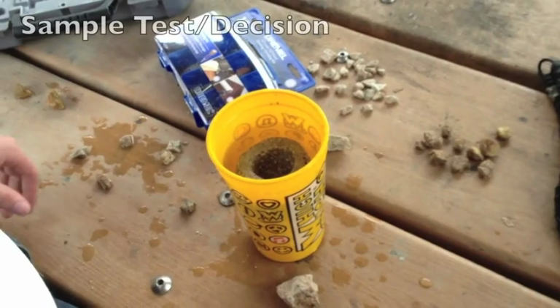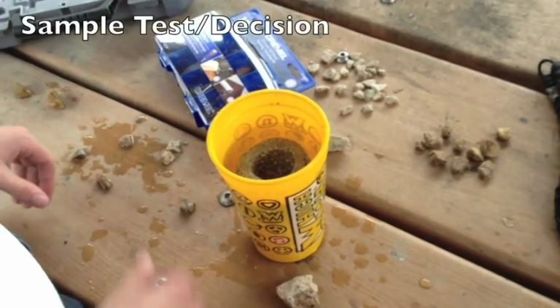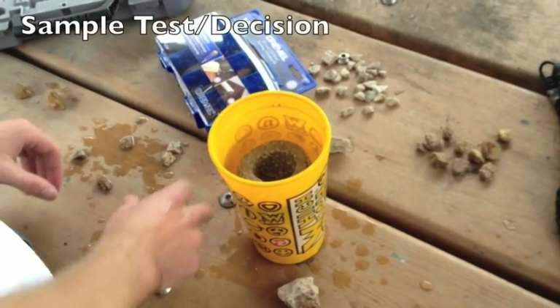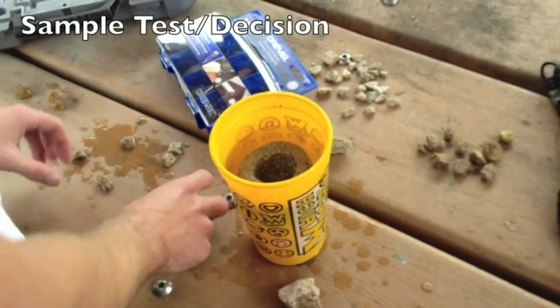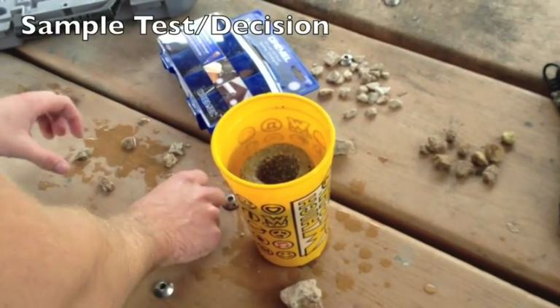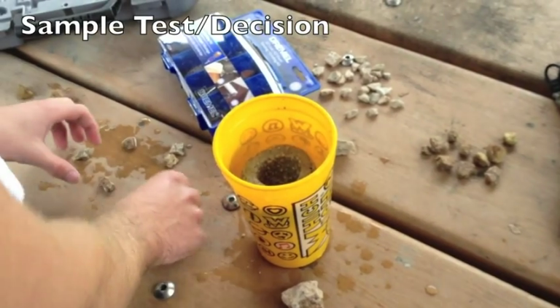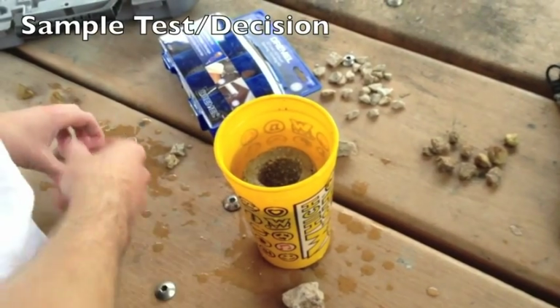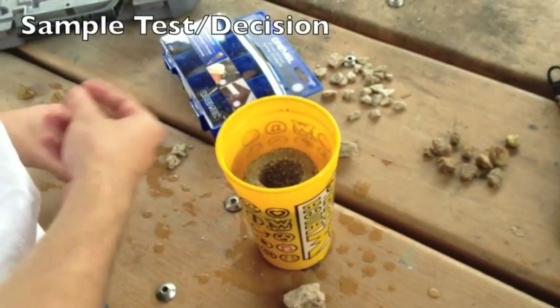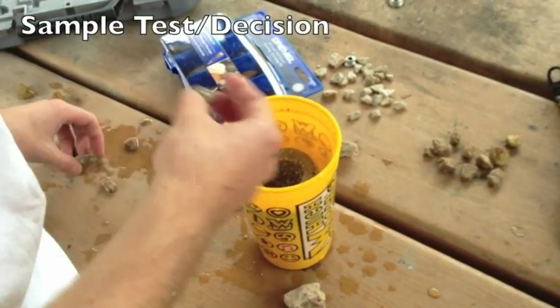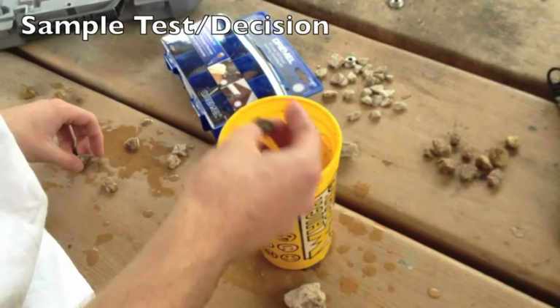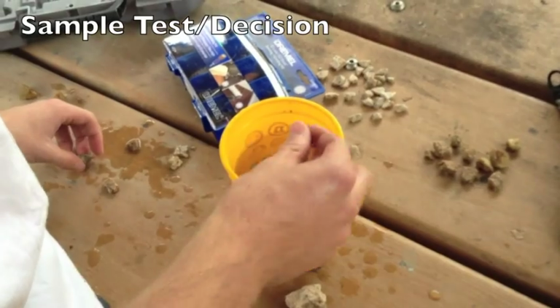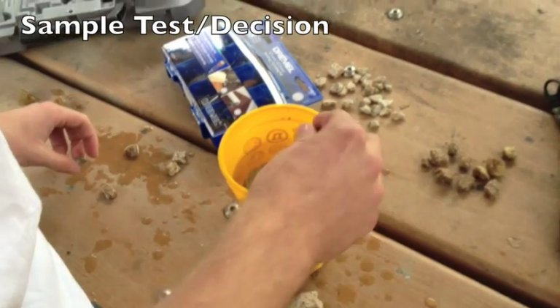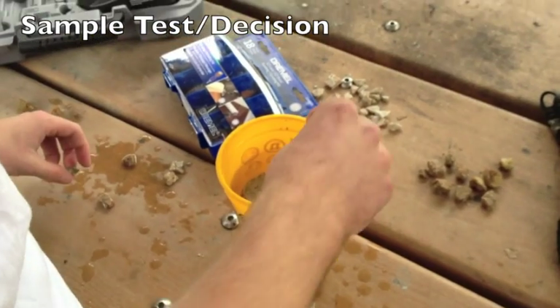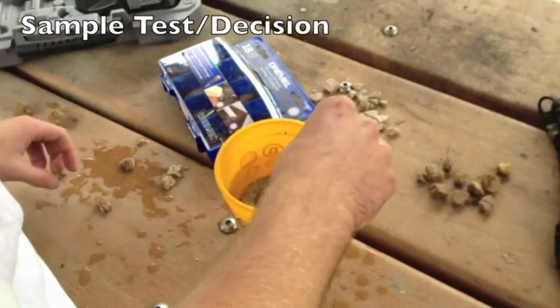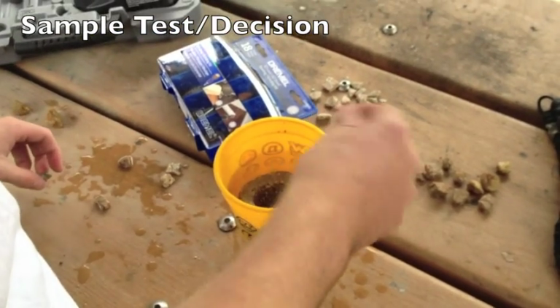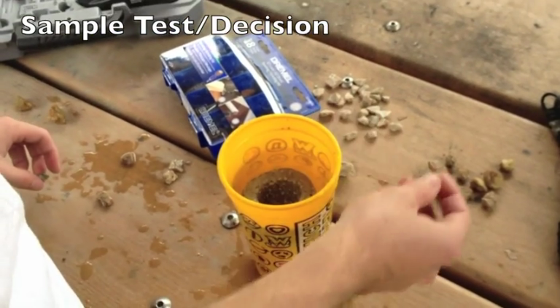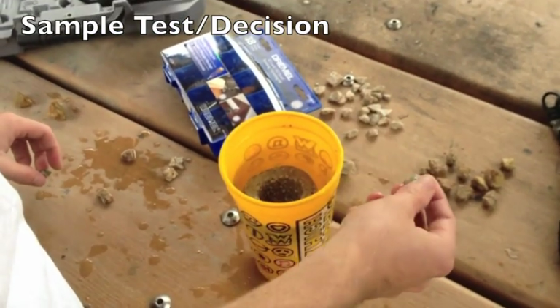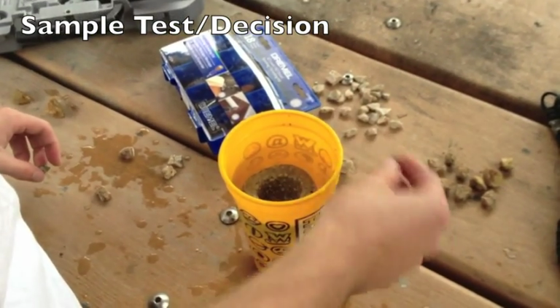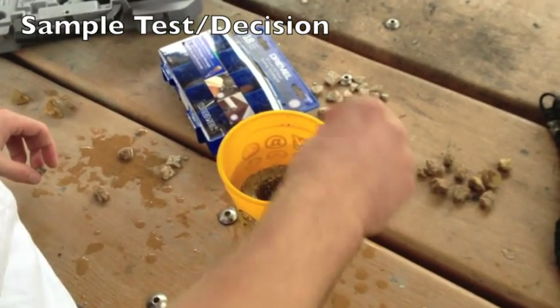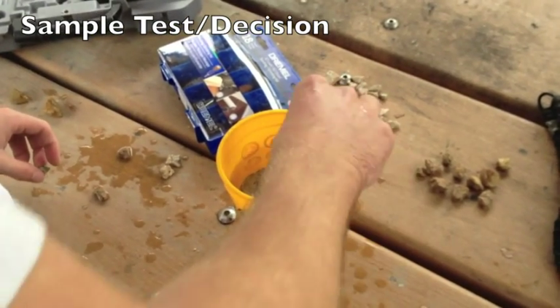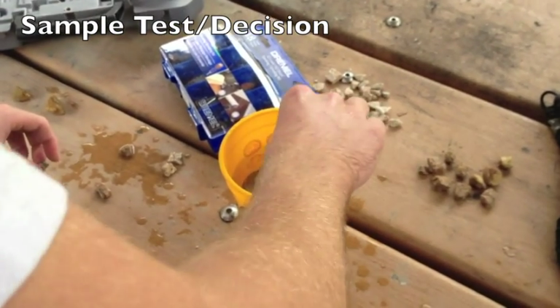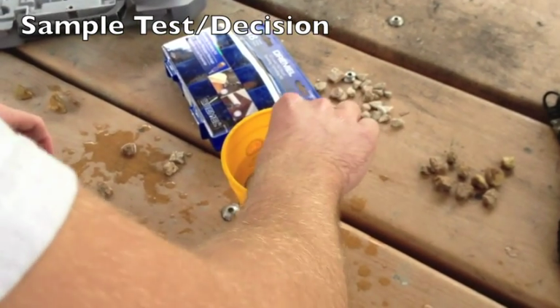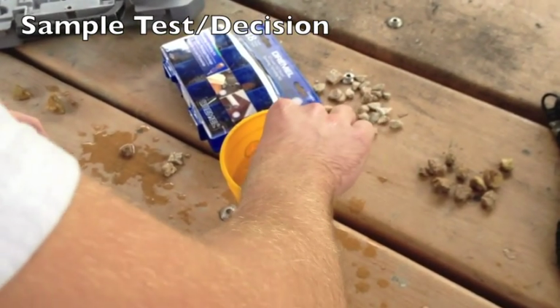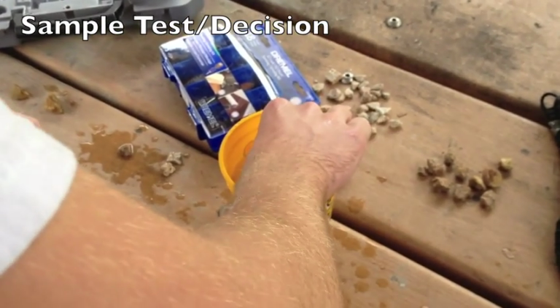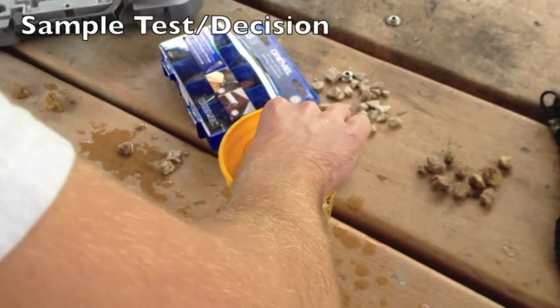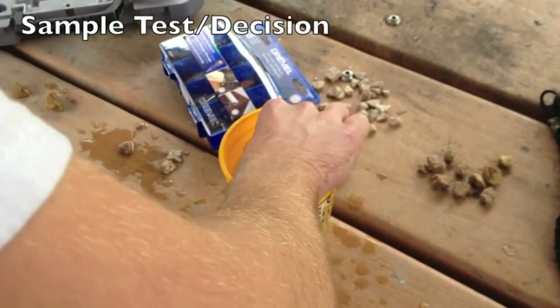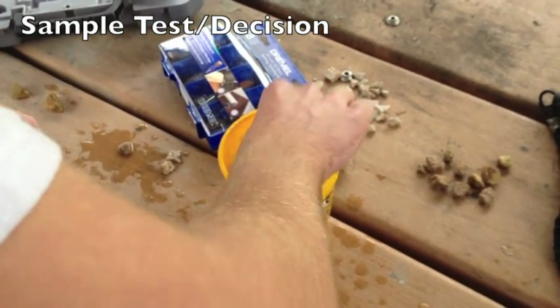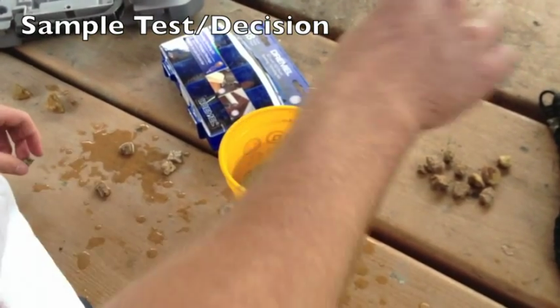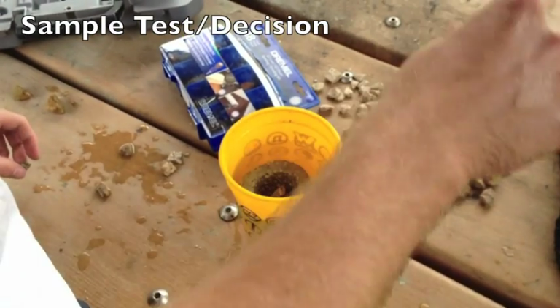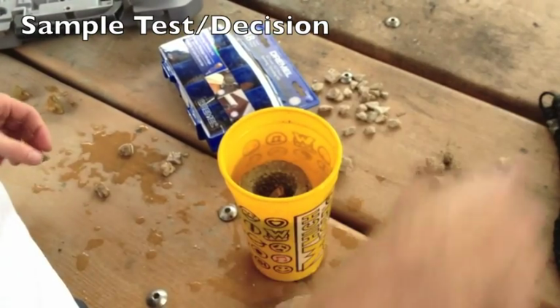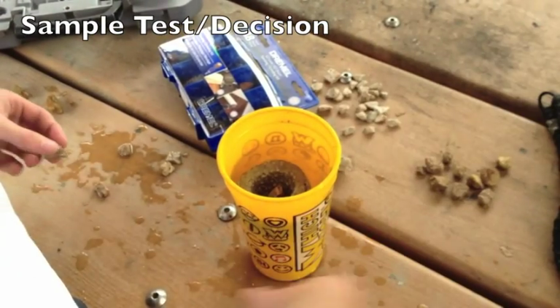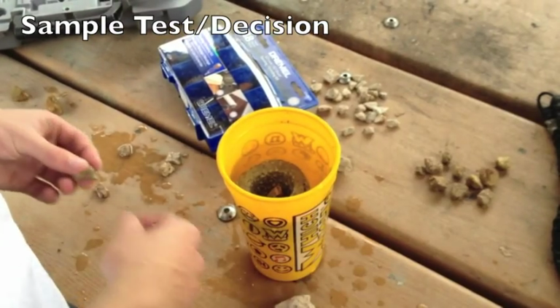Deer Park was the lightest in the field testing. Testing Deer Park.